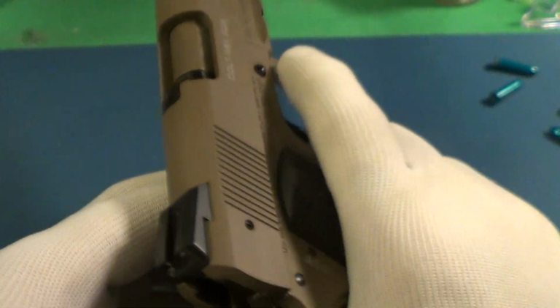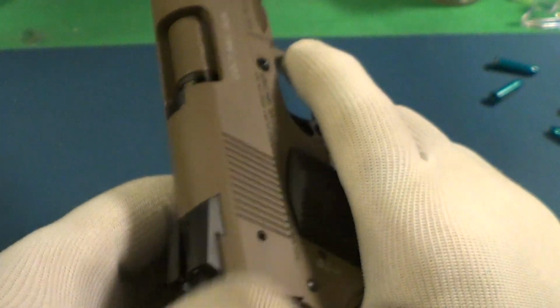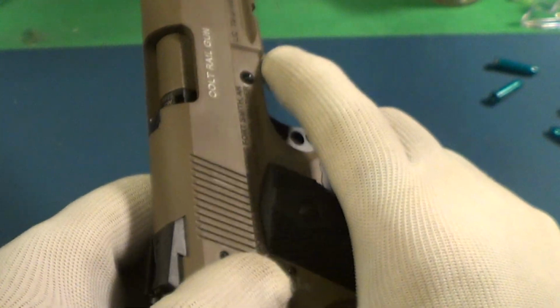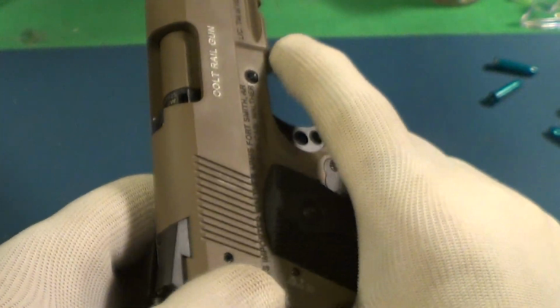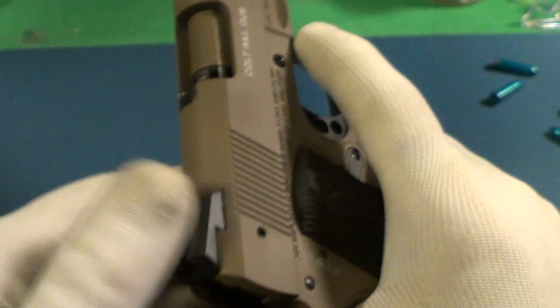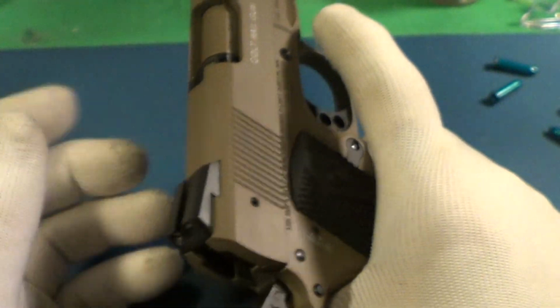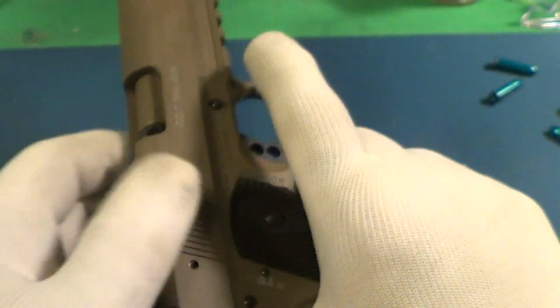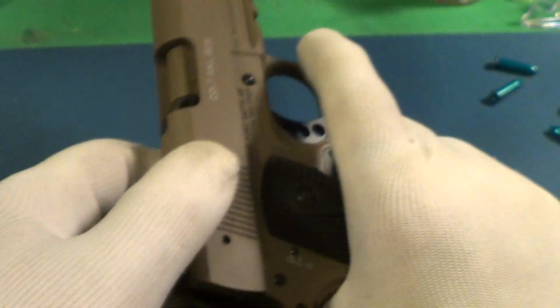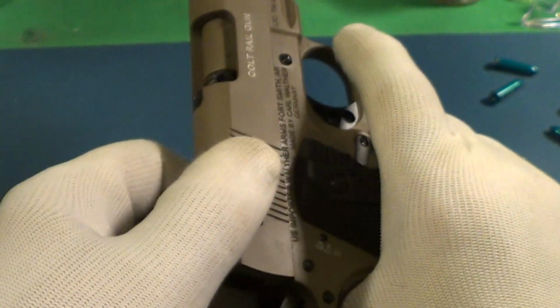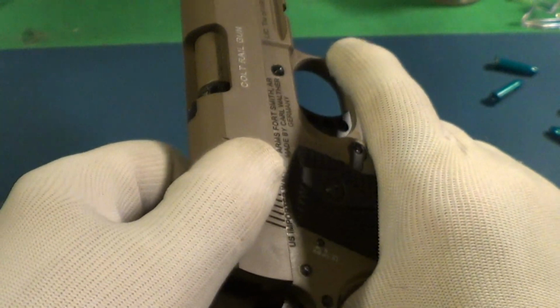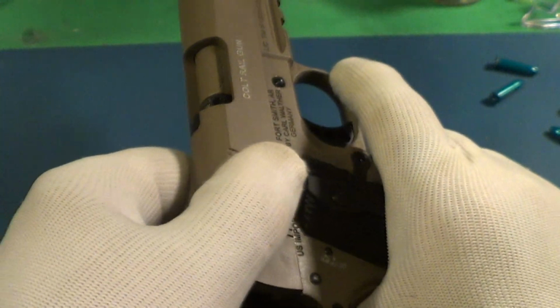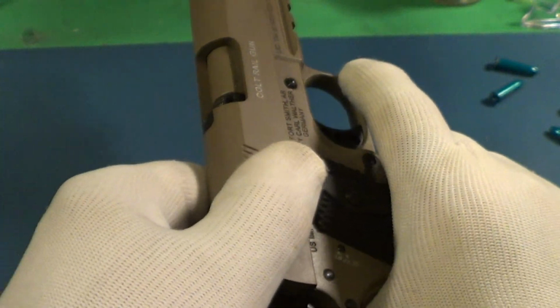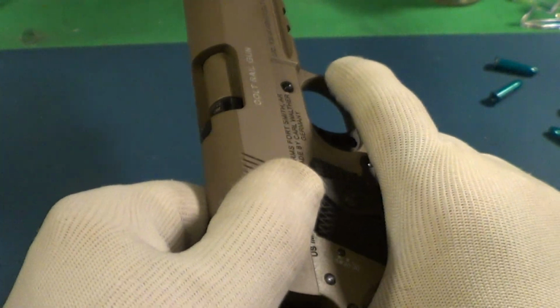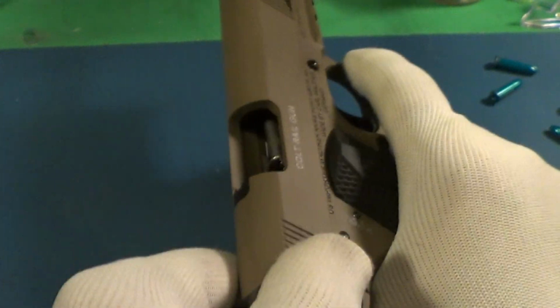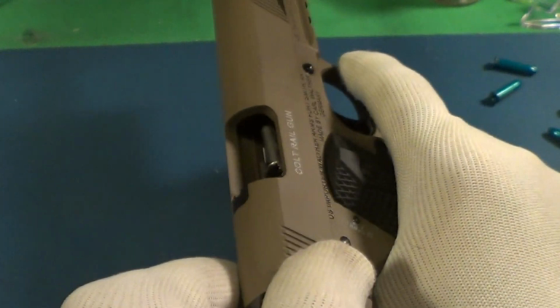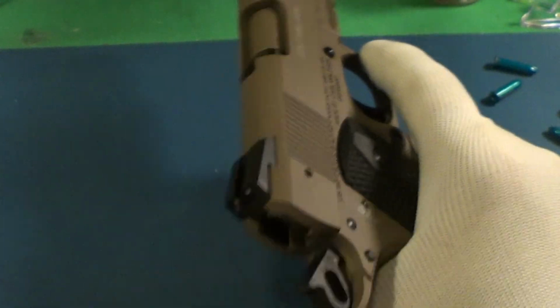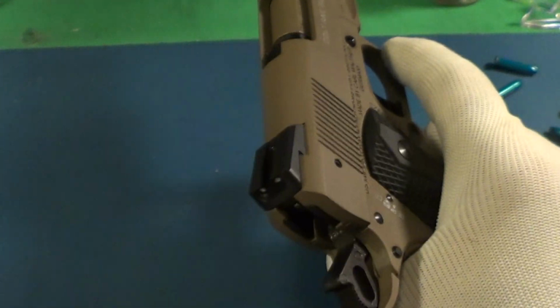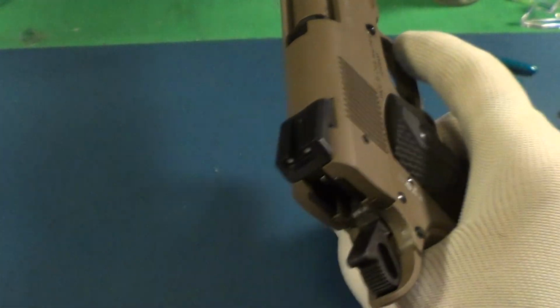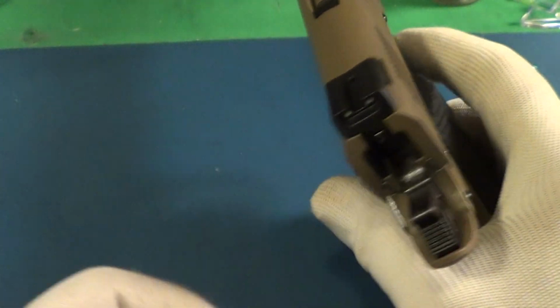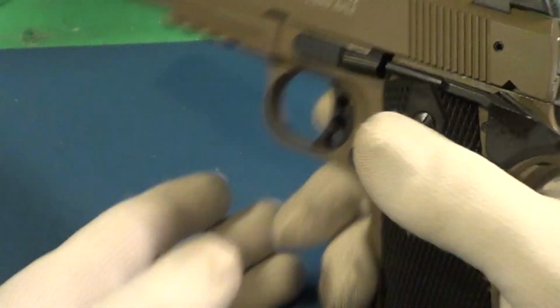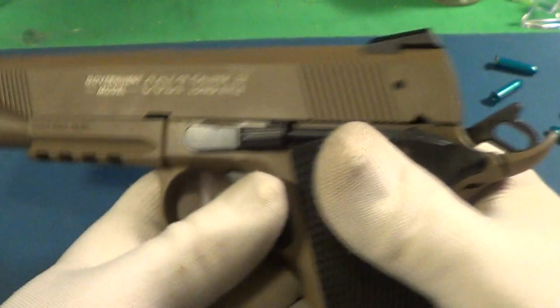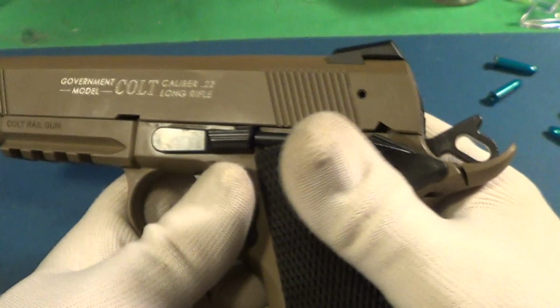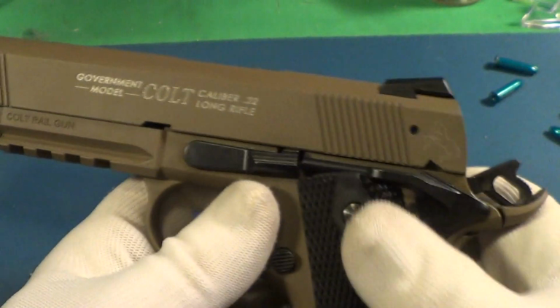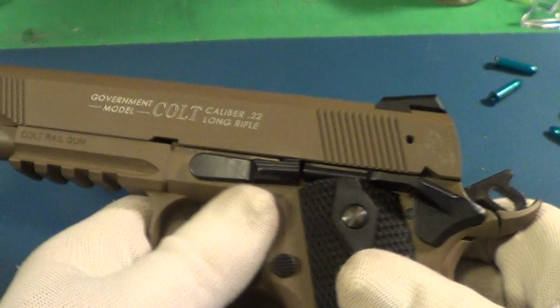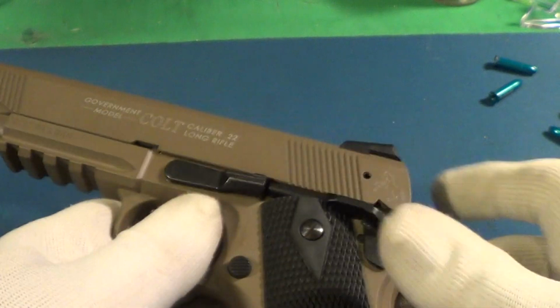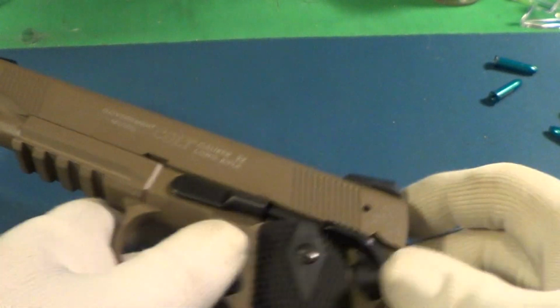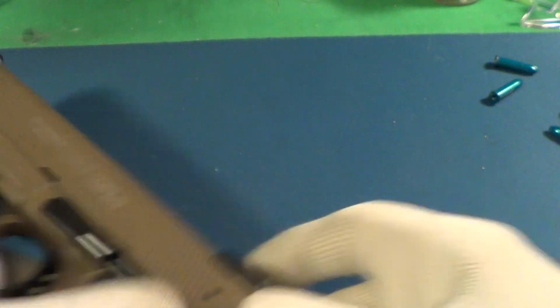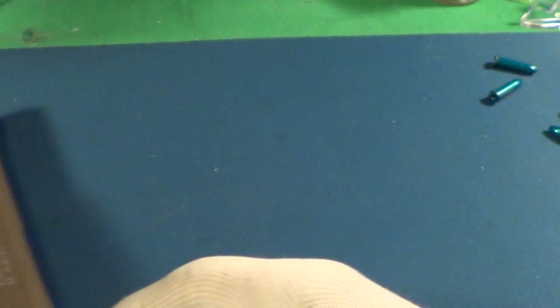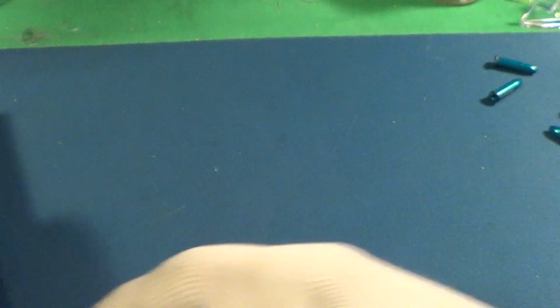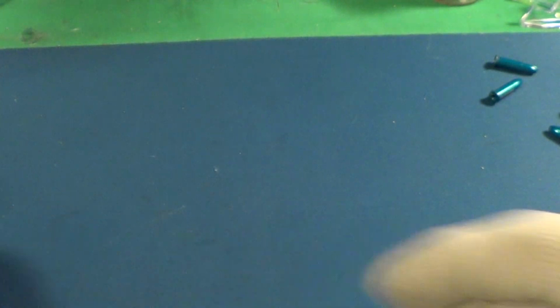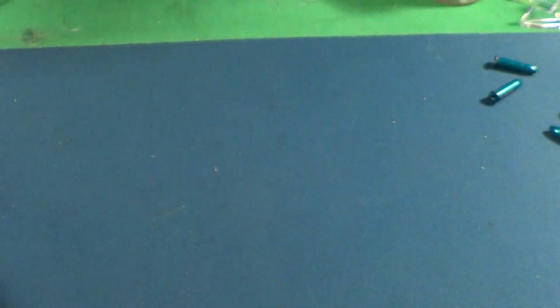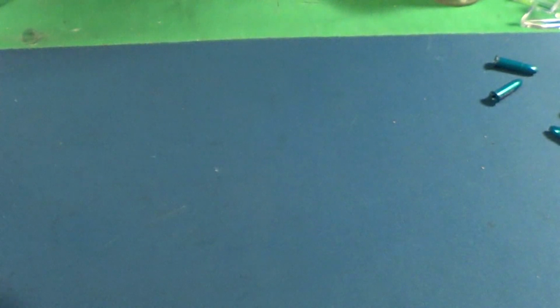Here's how easy it is to pull that slide back — very easy. Let's see what this thing weighs.